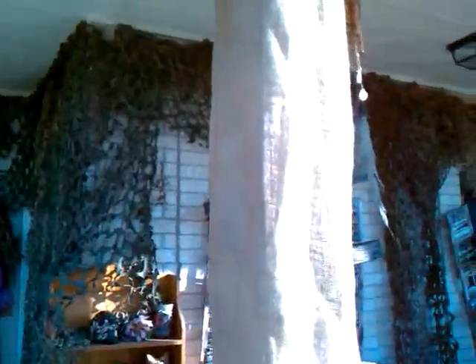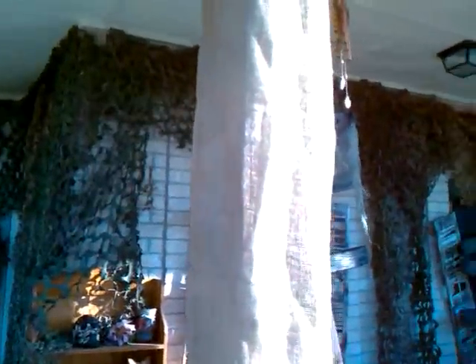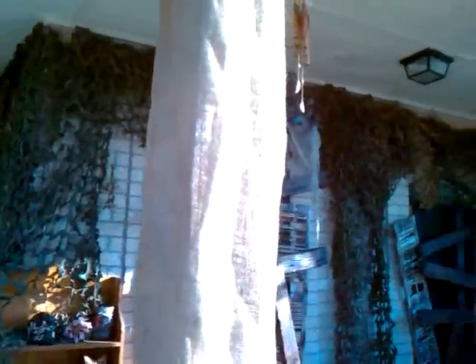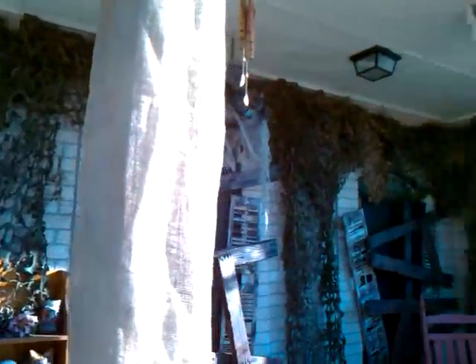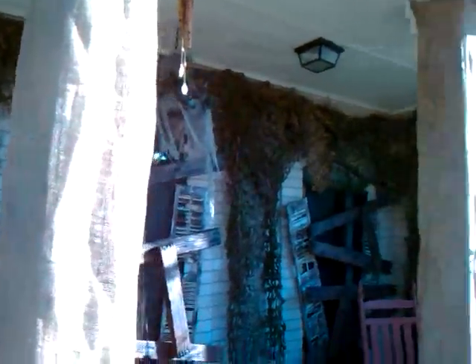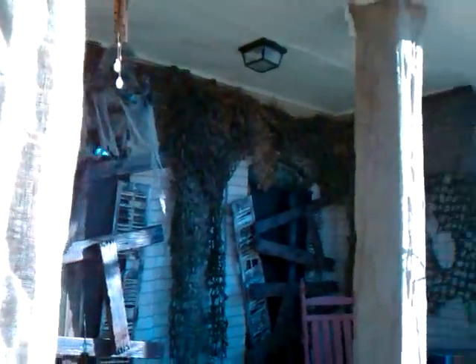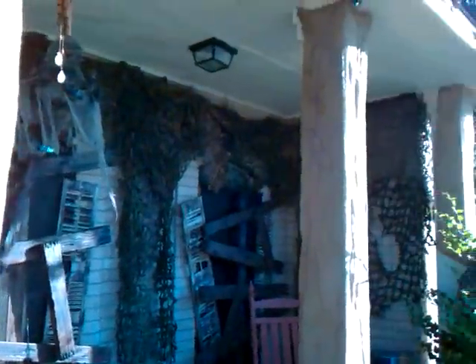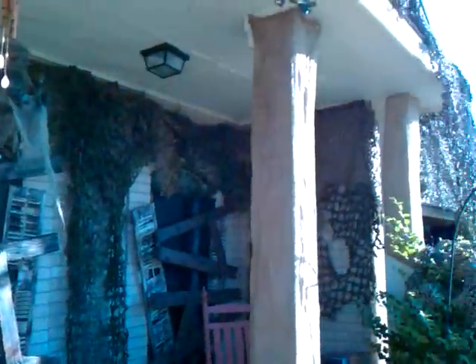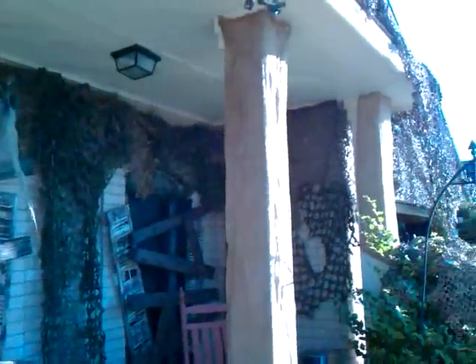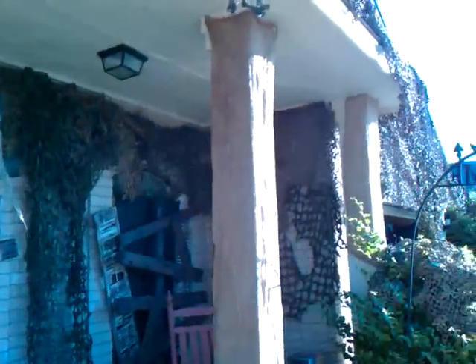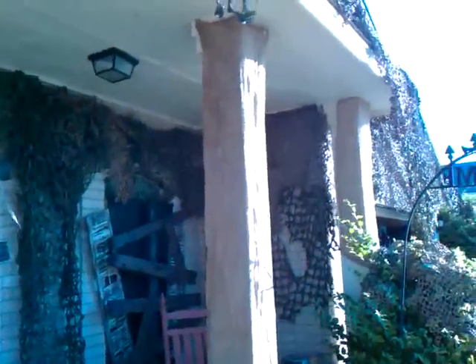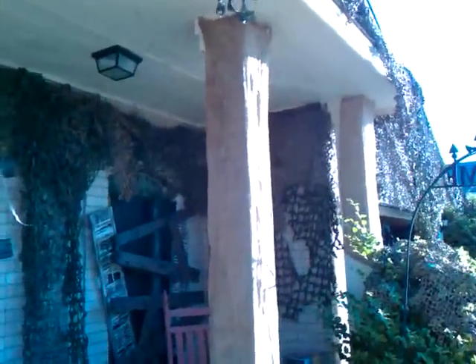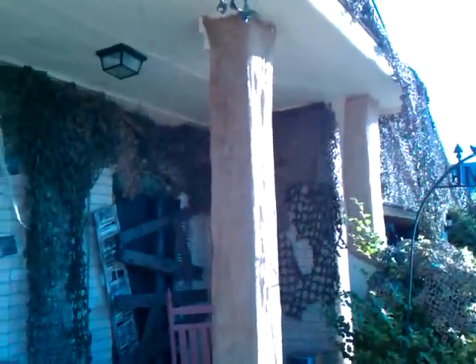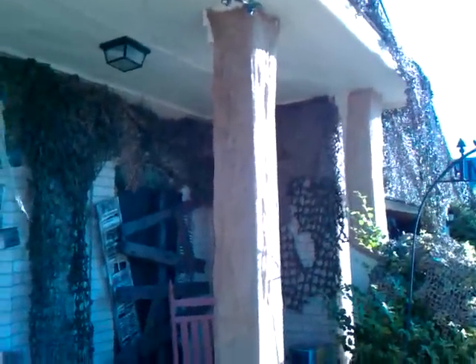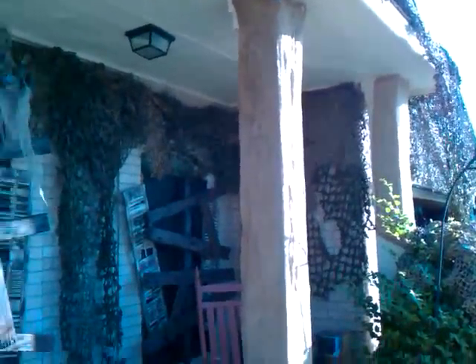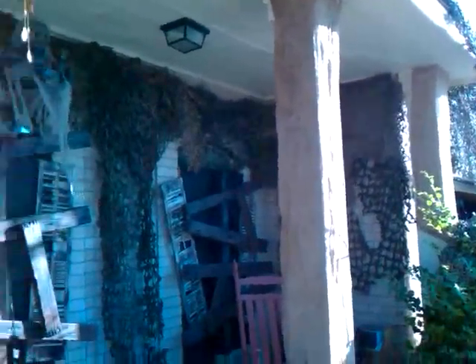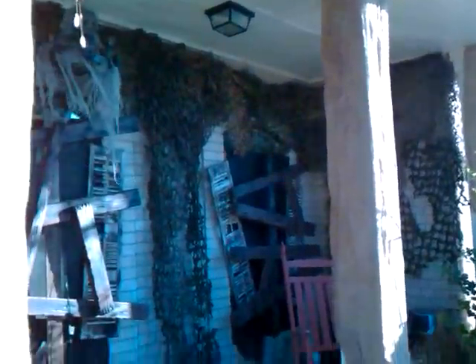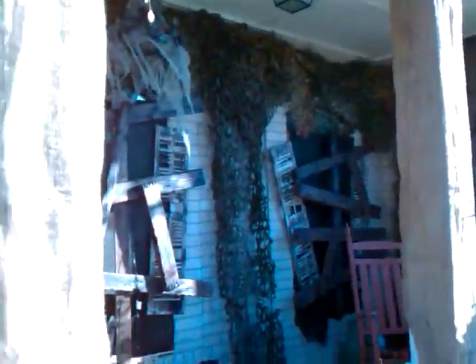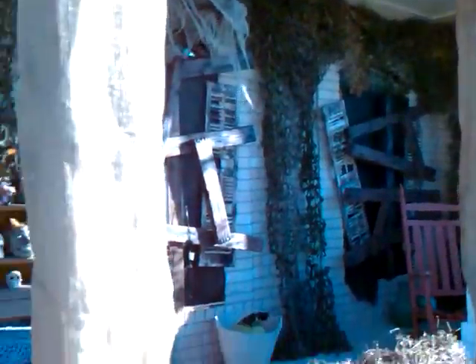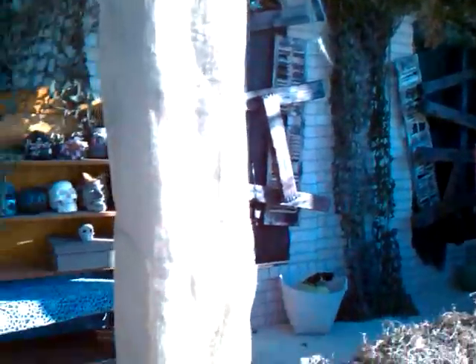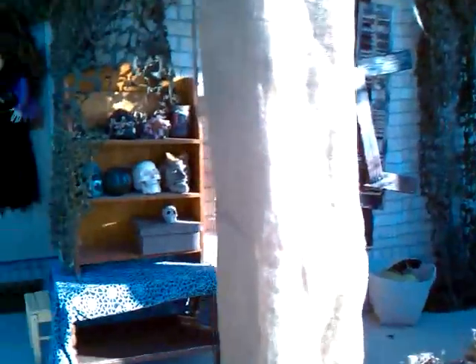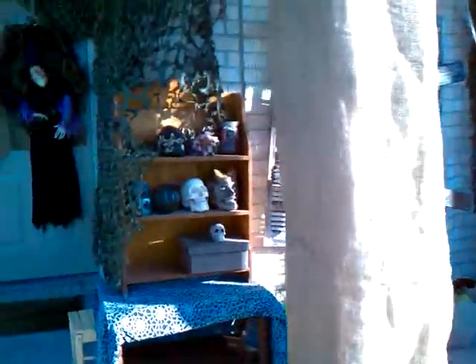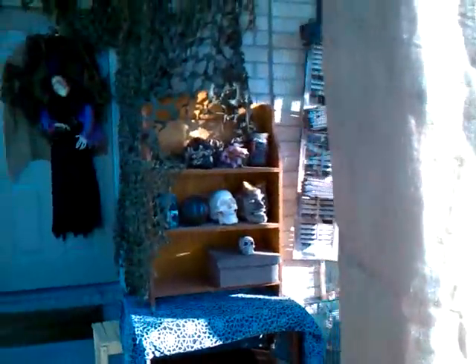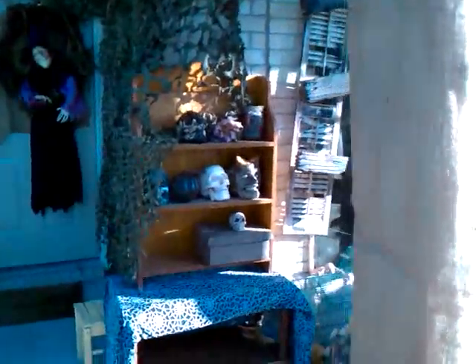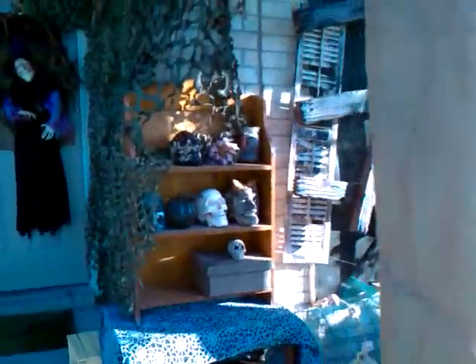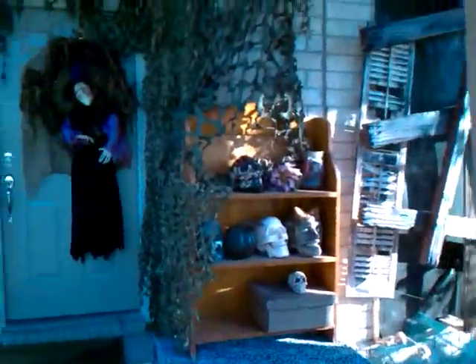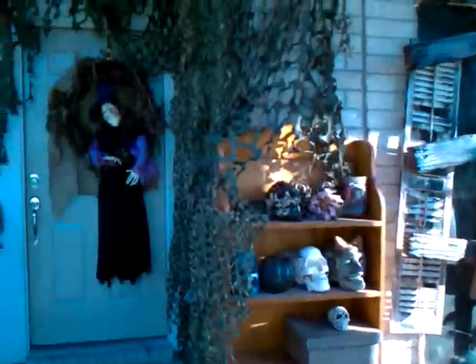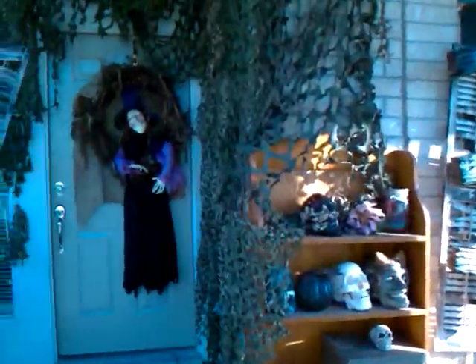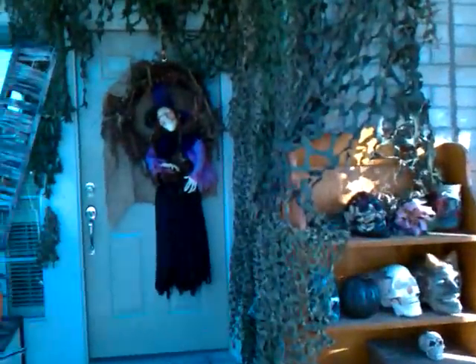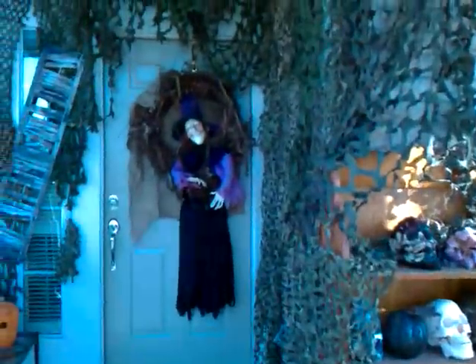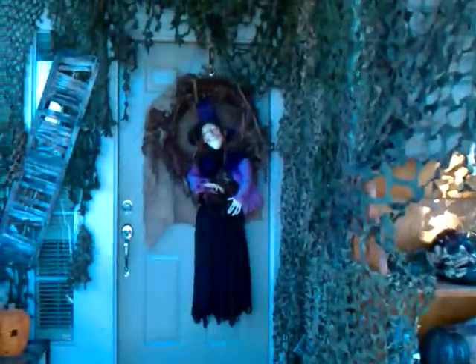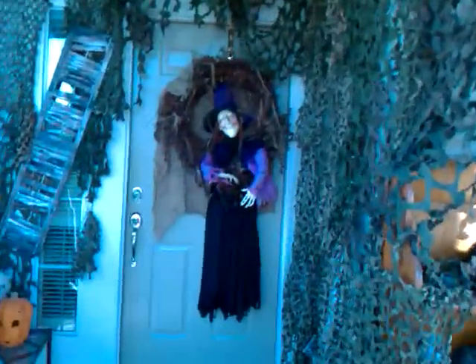I did the columns with burlap all the way across. Starting to look really good.